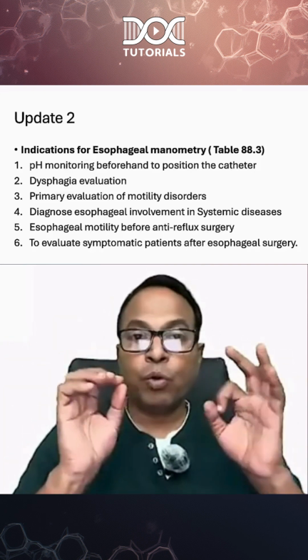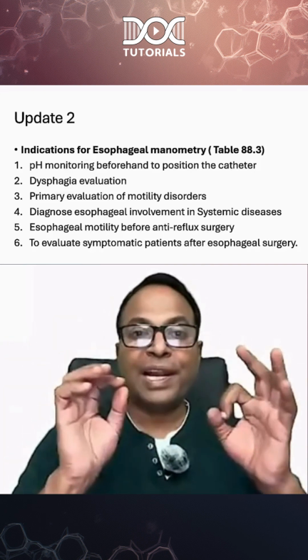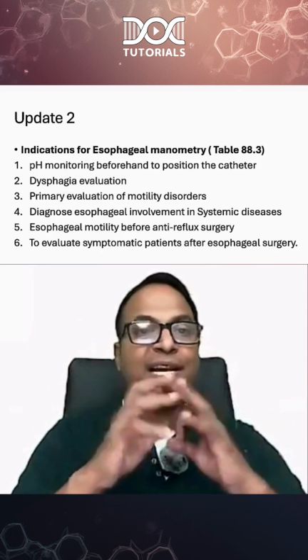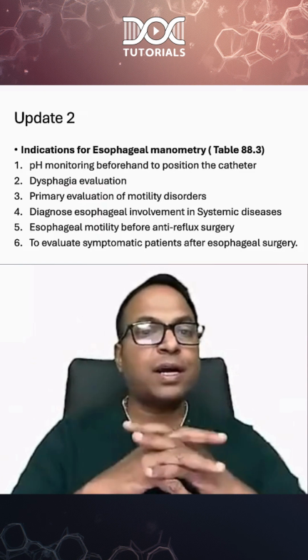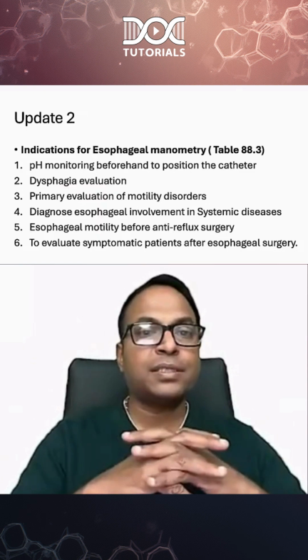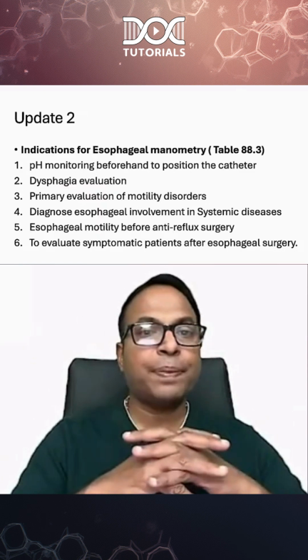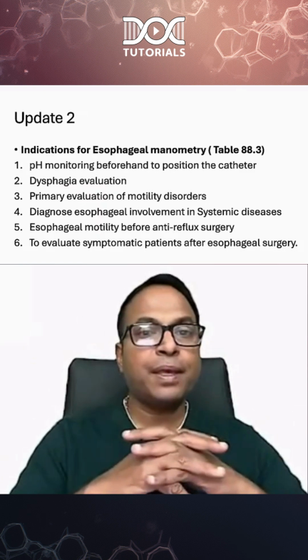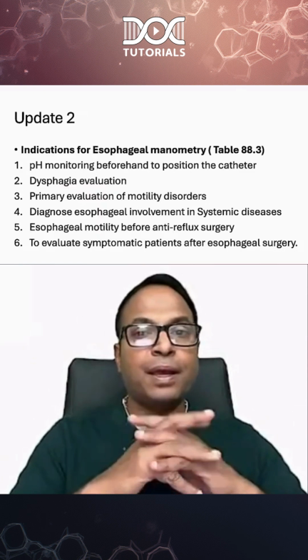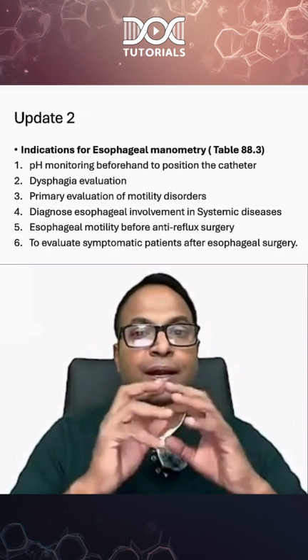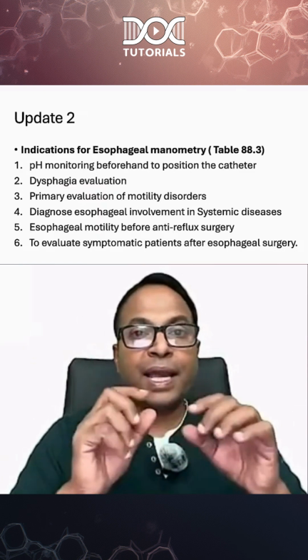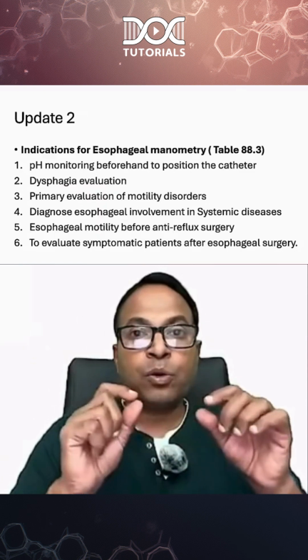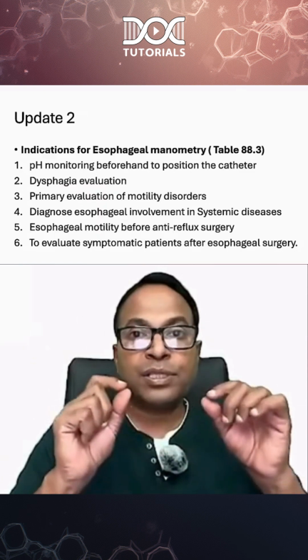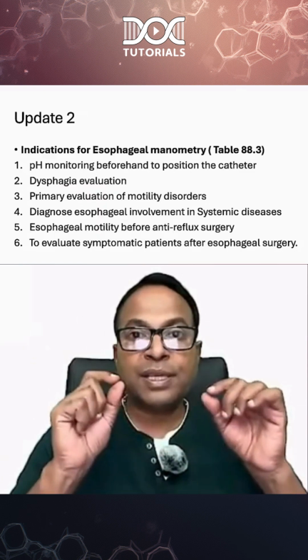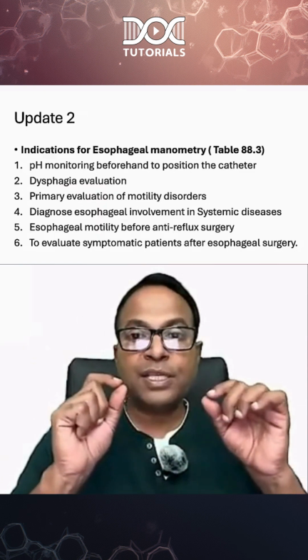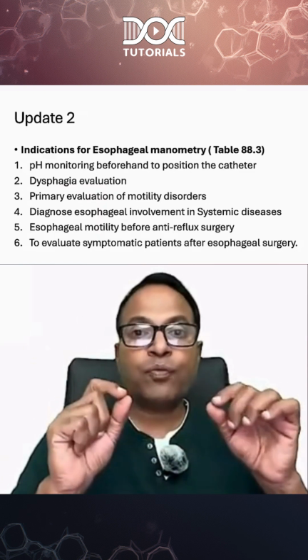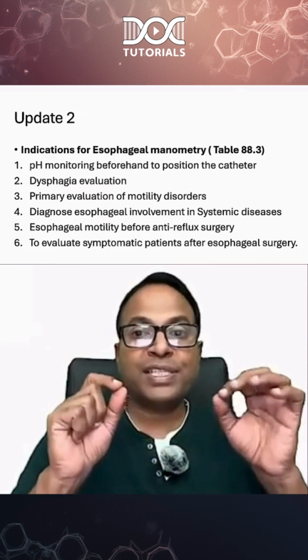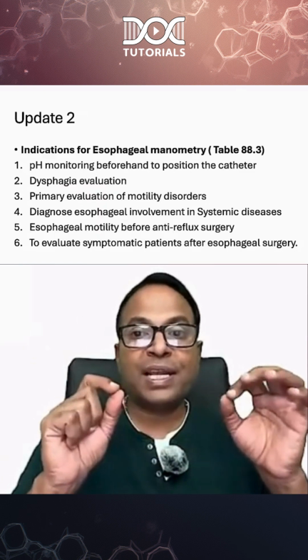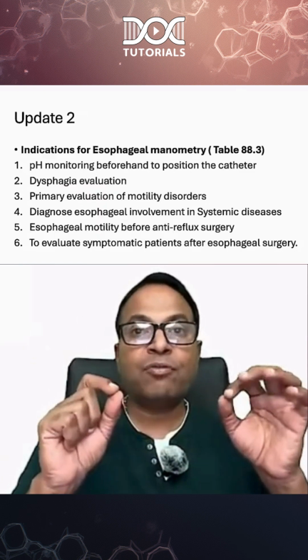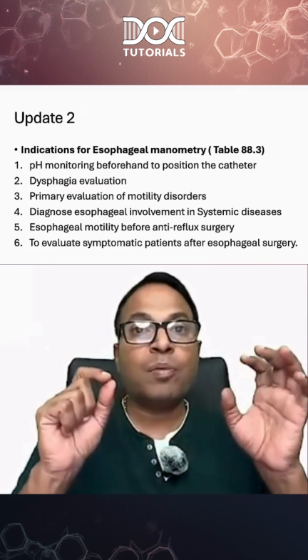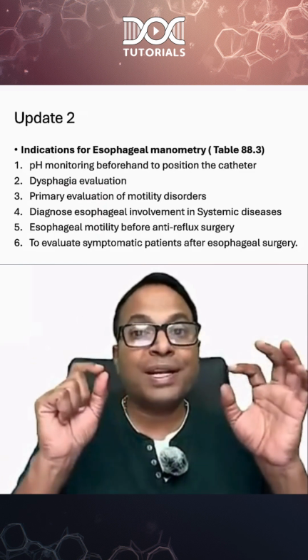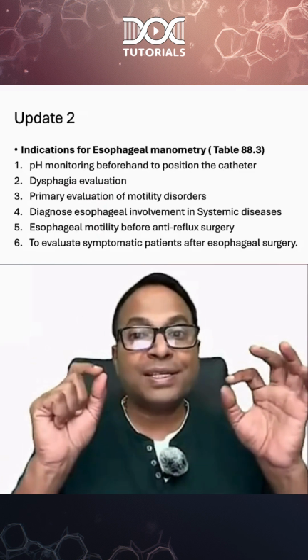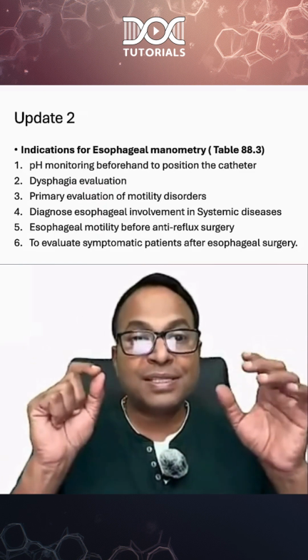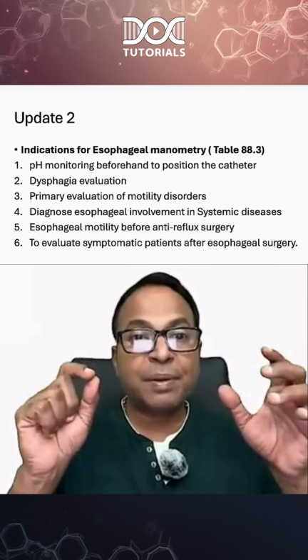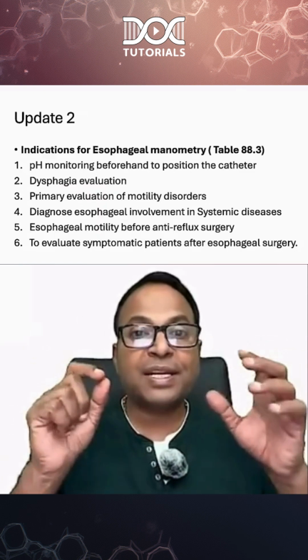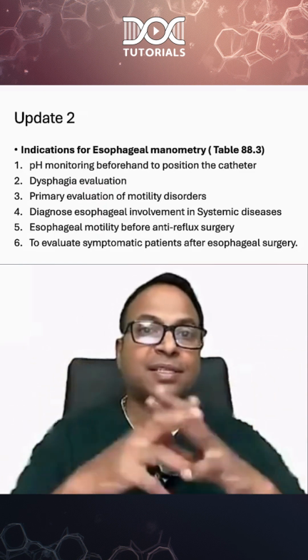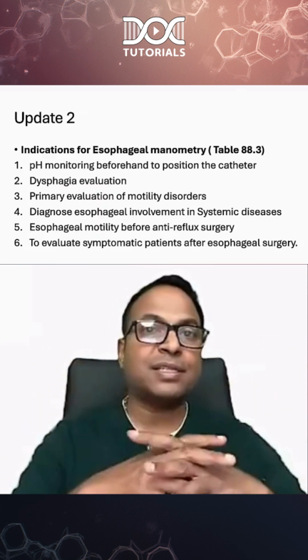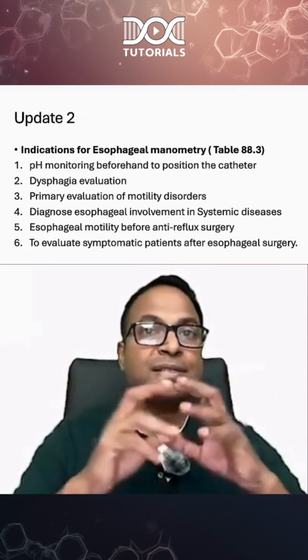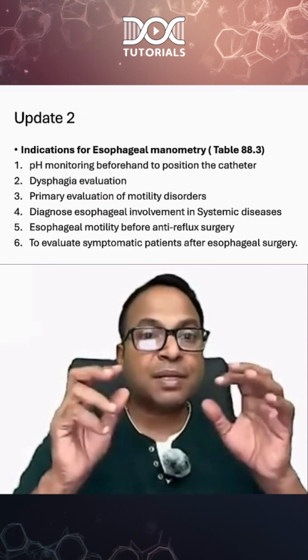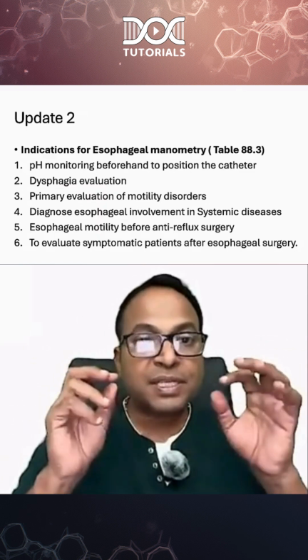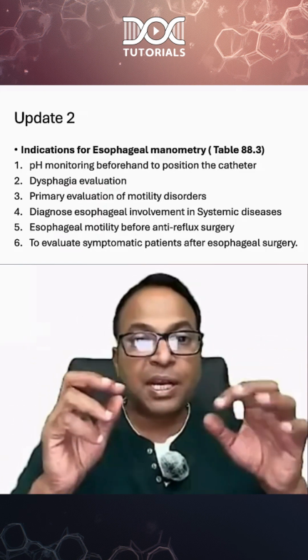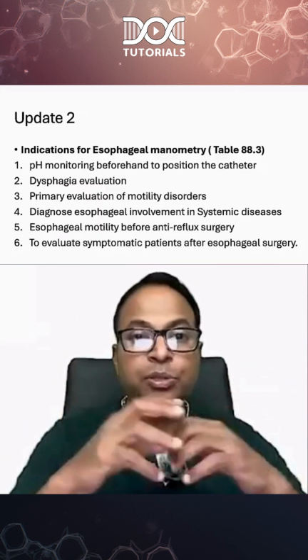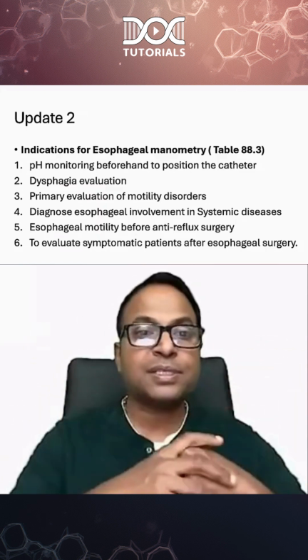Motility disorders are another indication — including diagnosis of esophageal involvement in systemic diseases like systemic sclerosis.